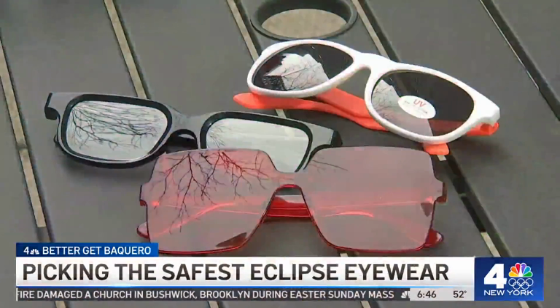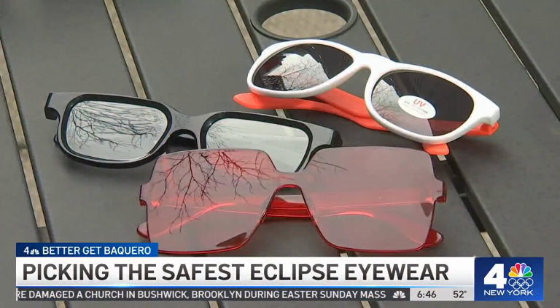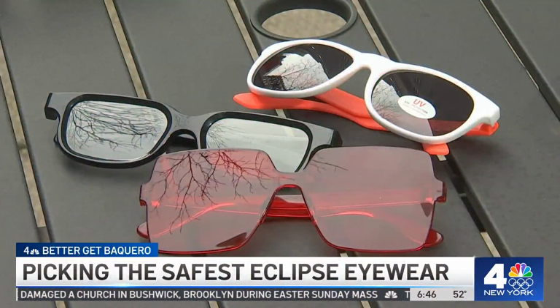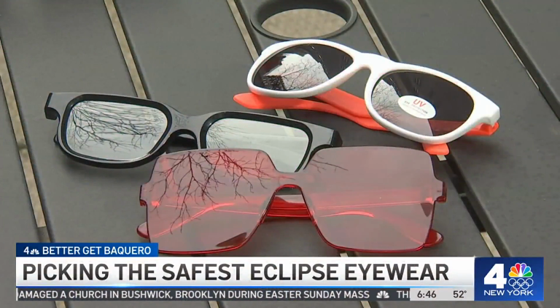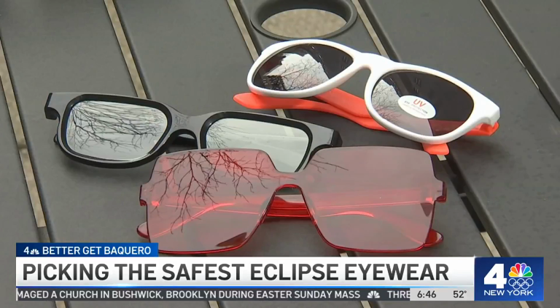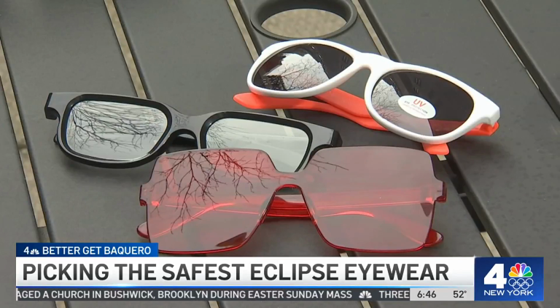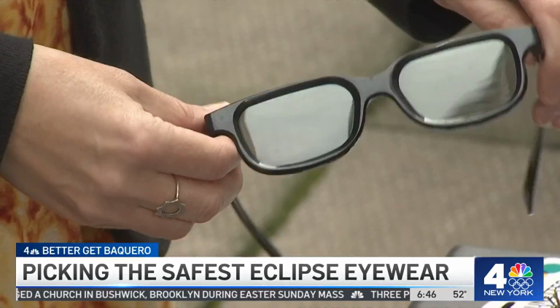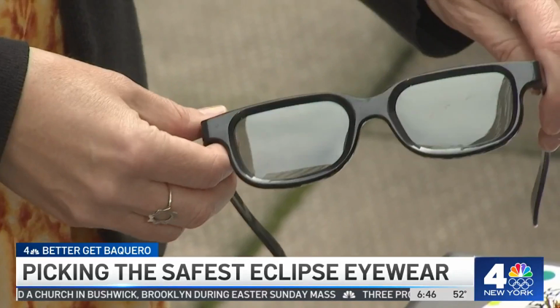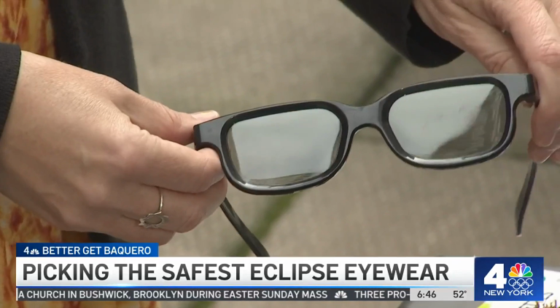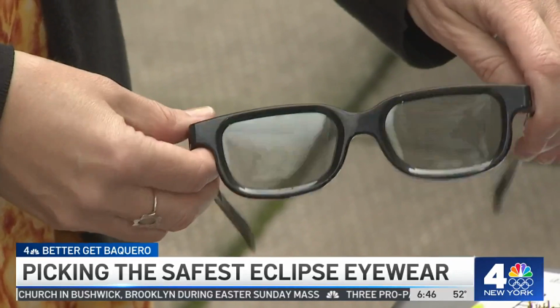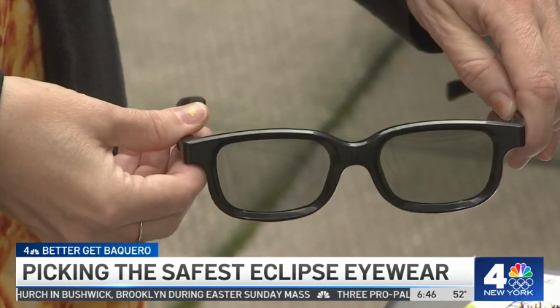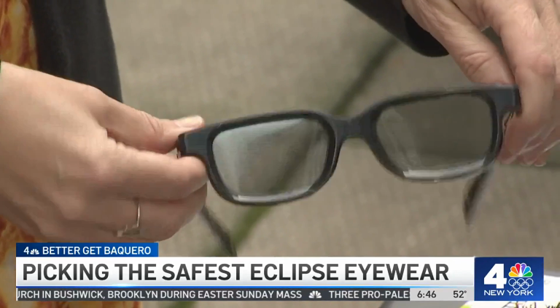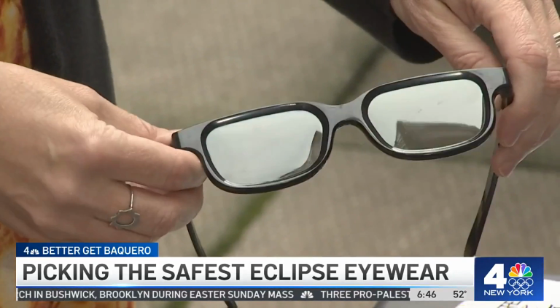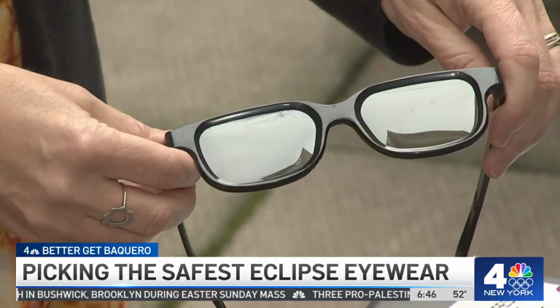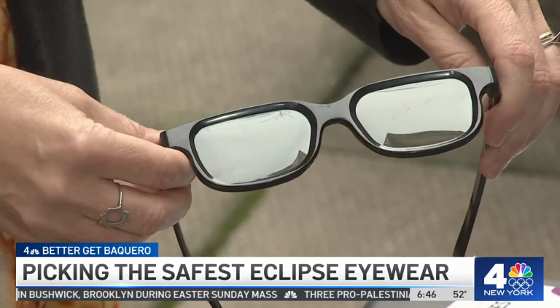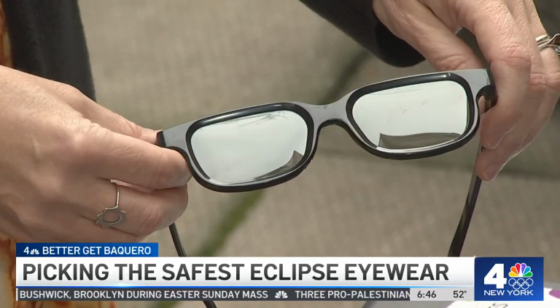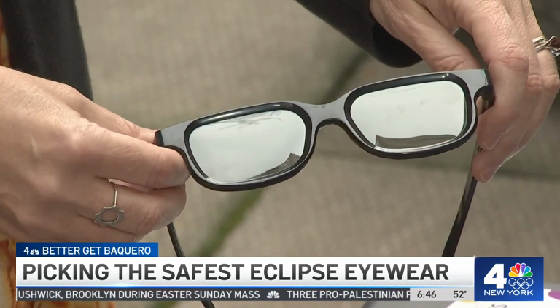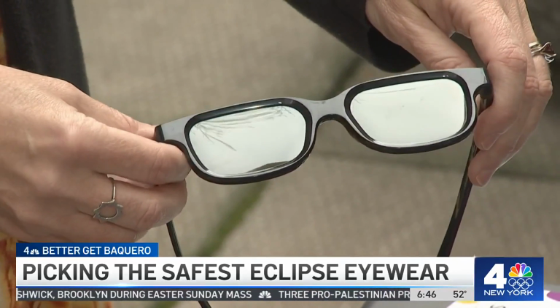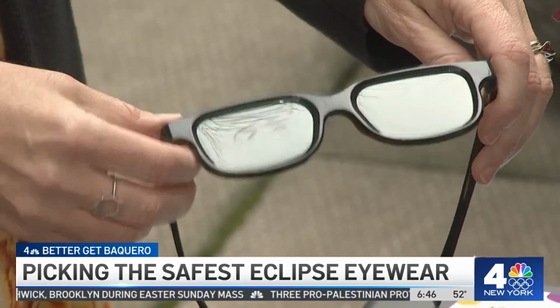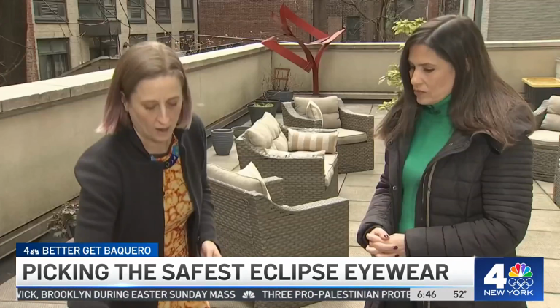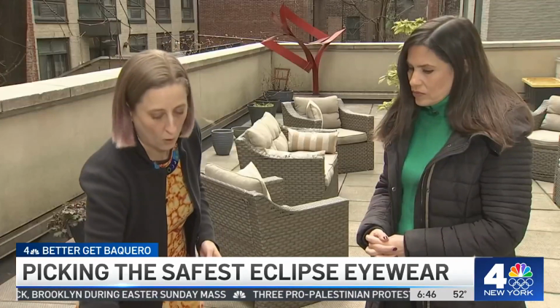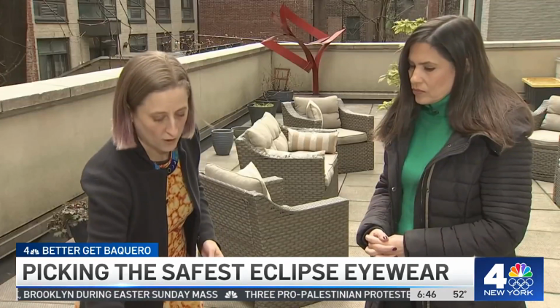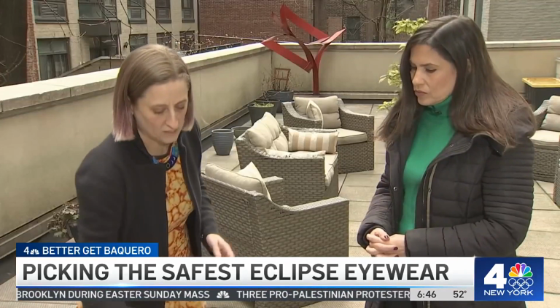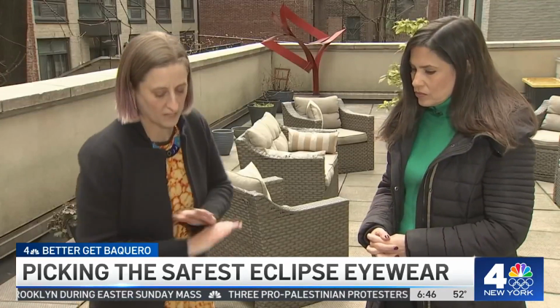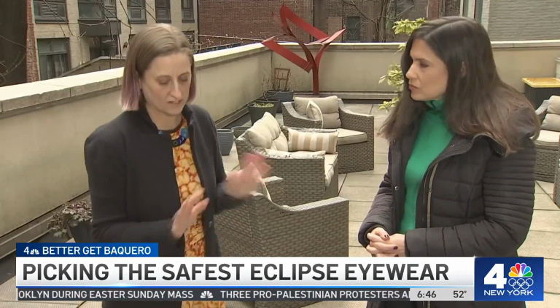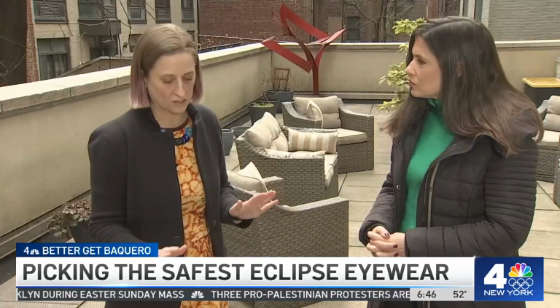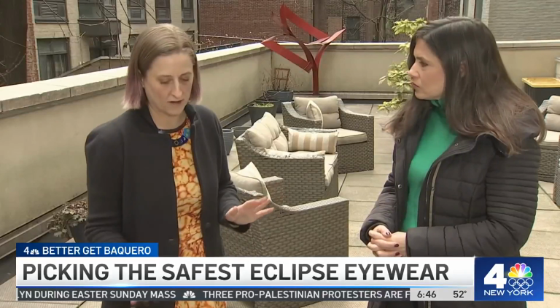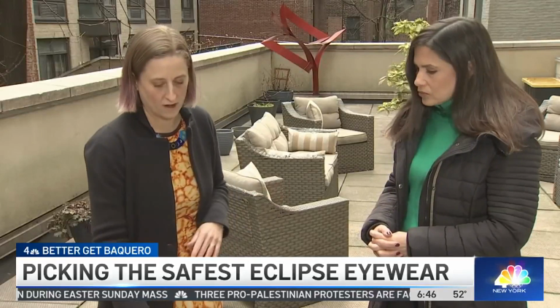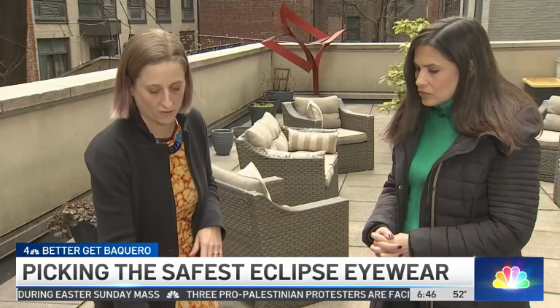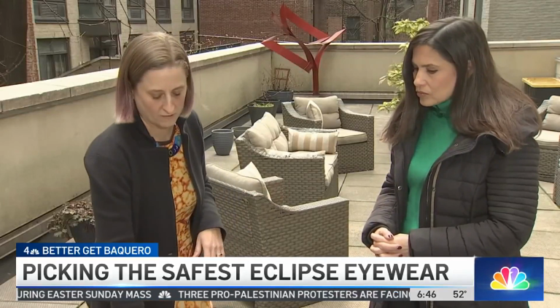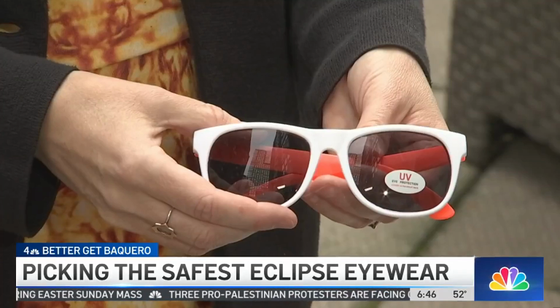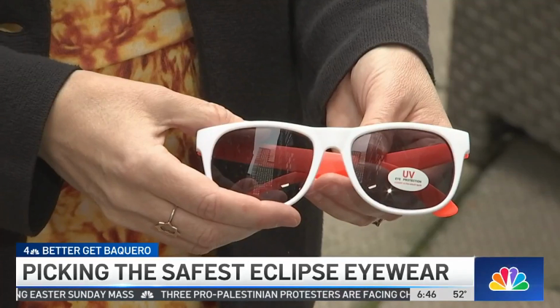Regular sunglasses and 3-D glasses won't cut it. We asked astronomer and CUNY professor Emily Rice for tips.